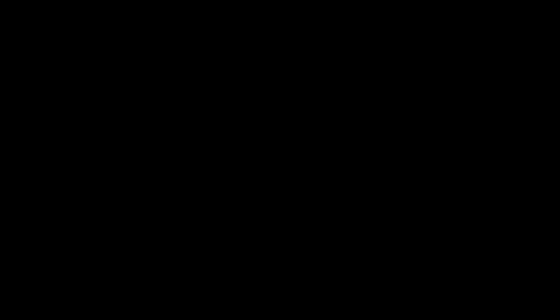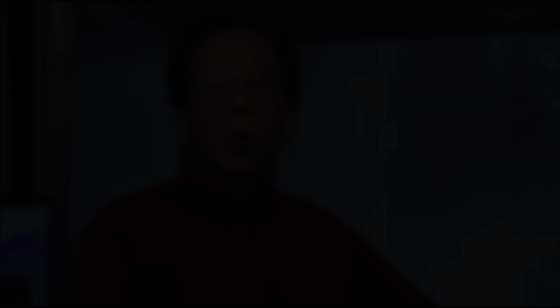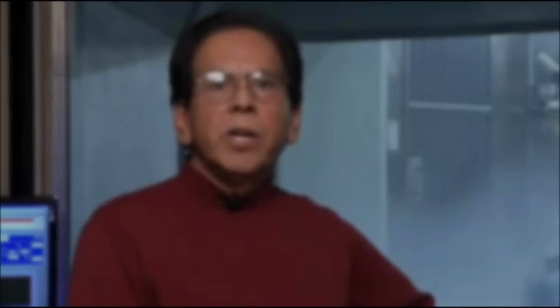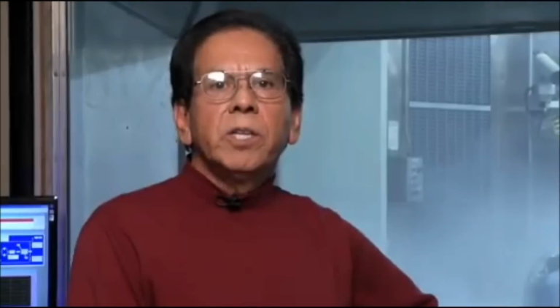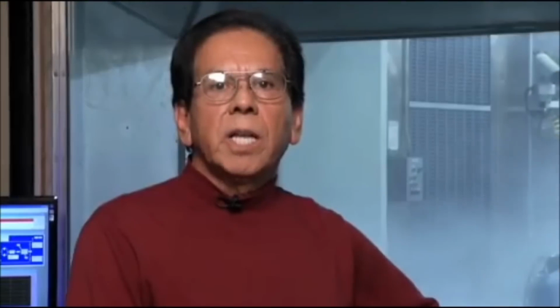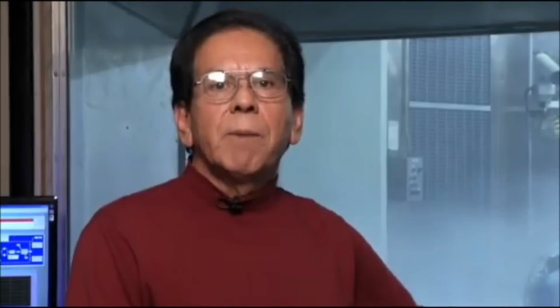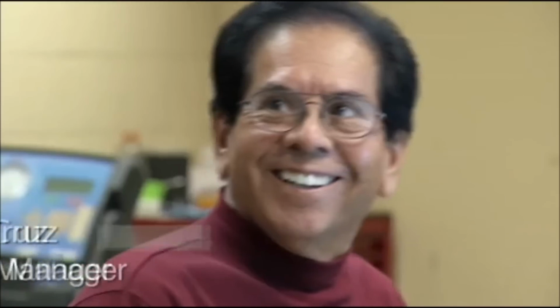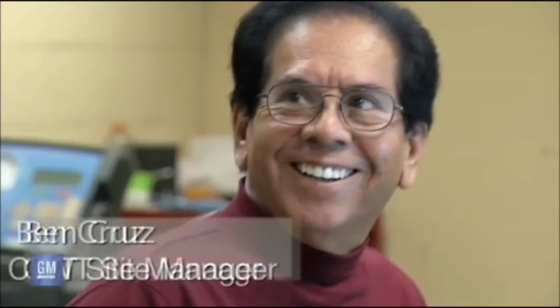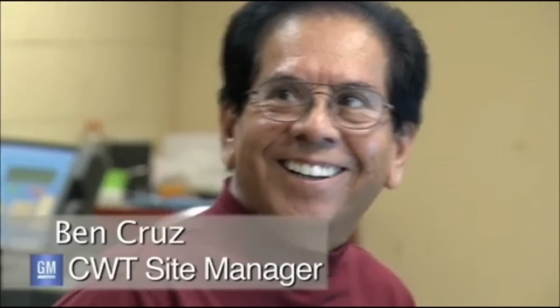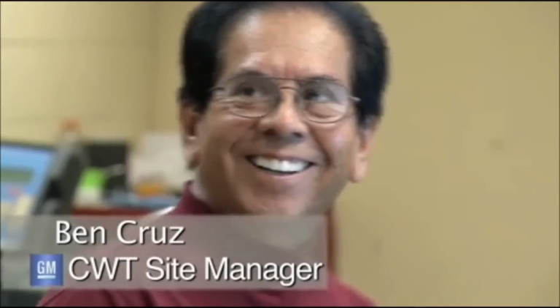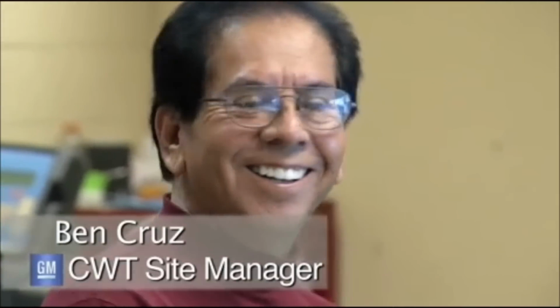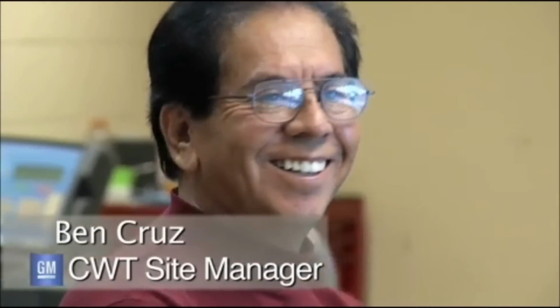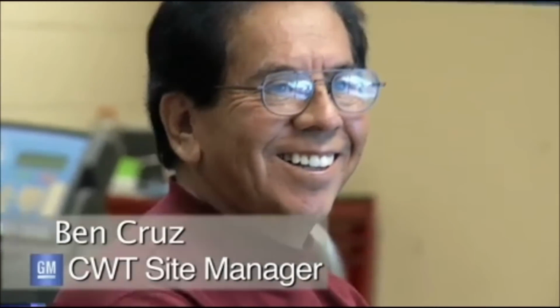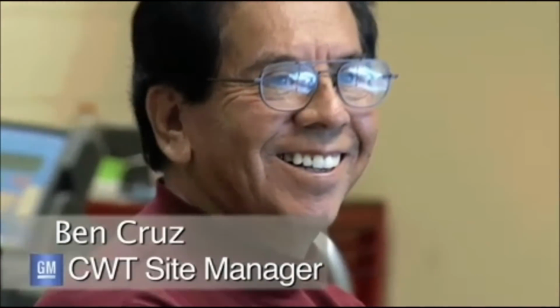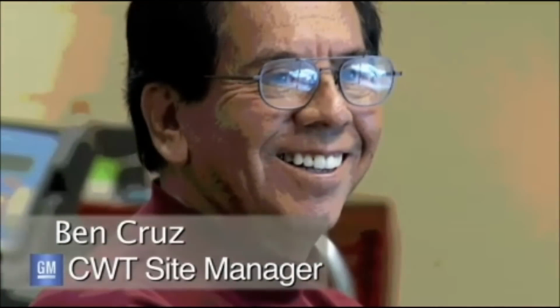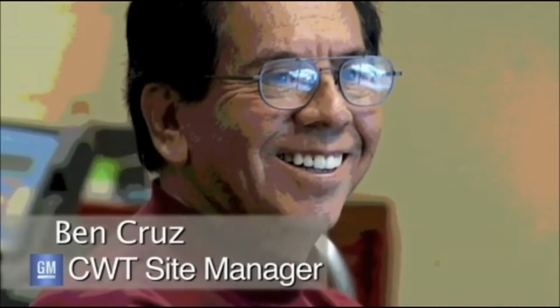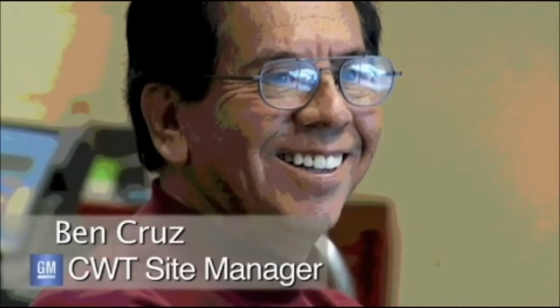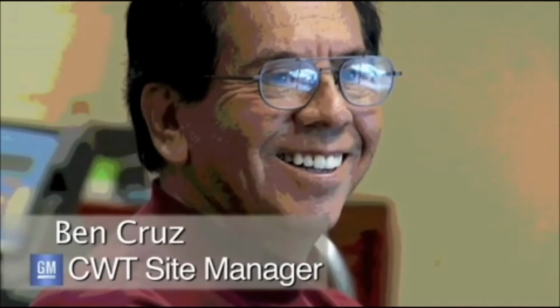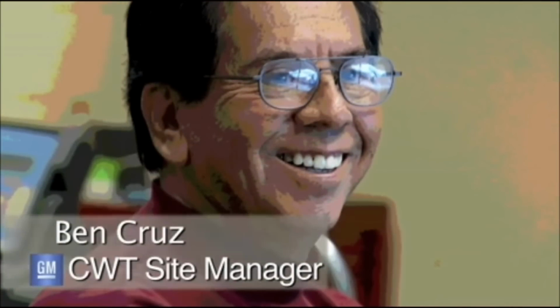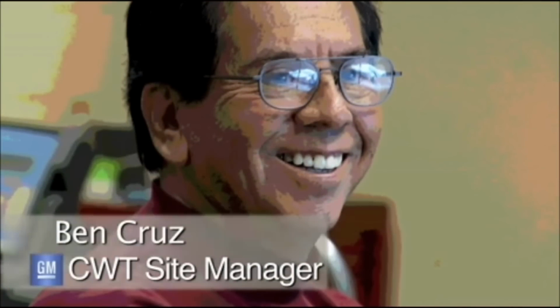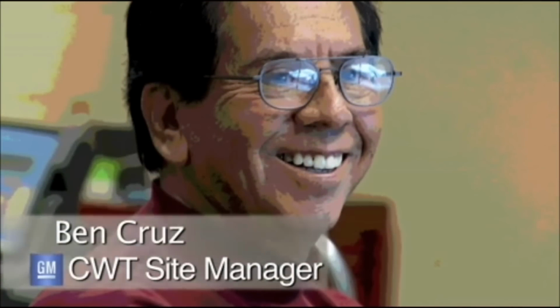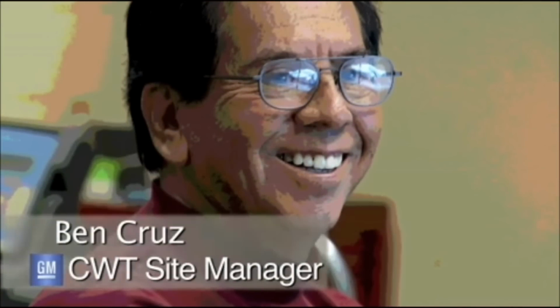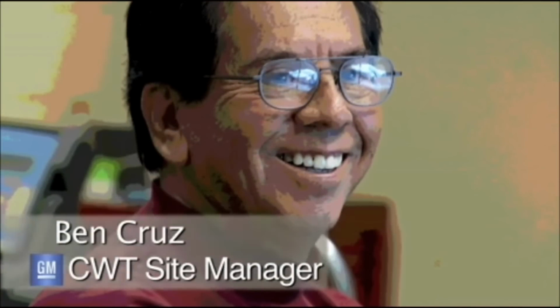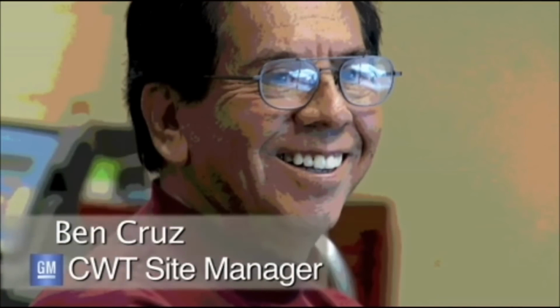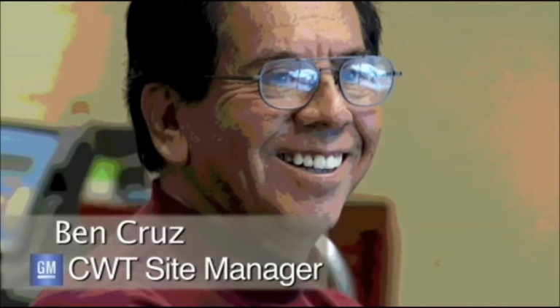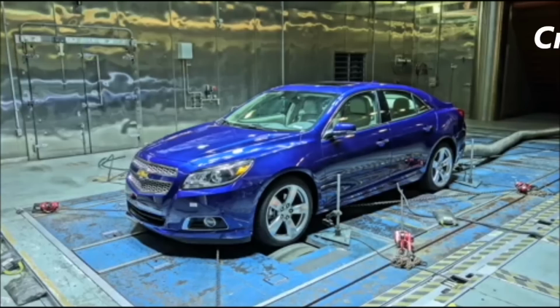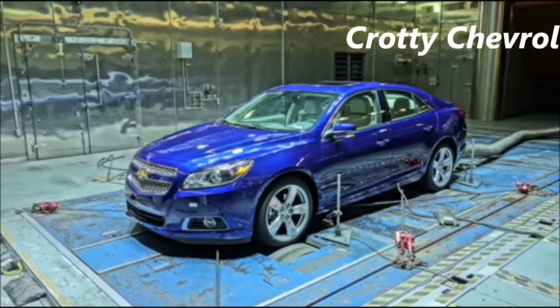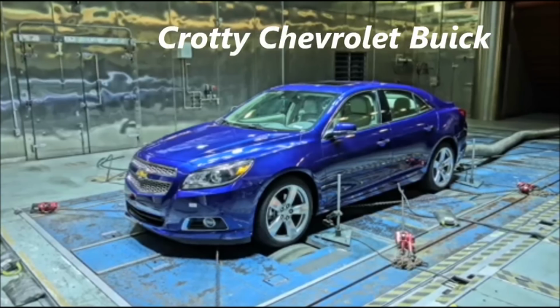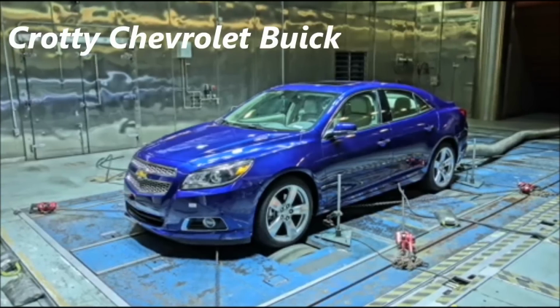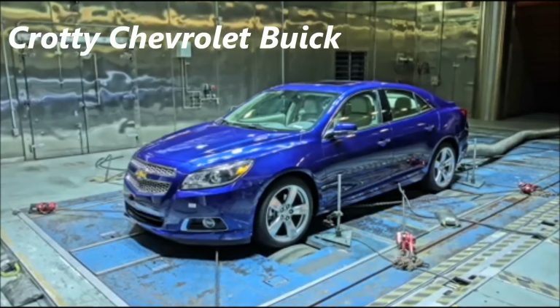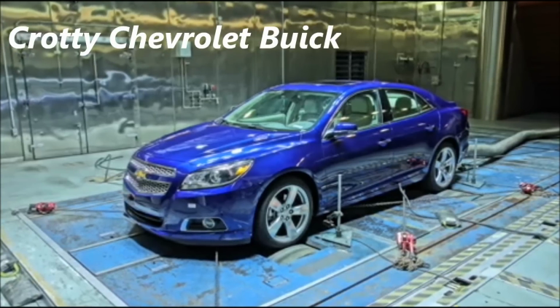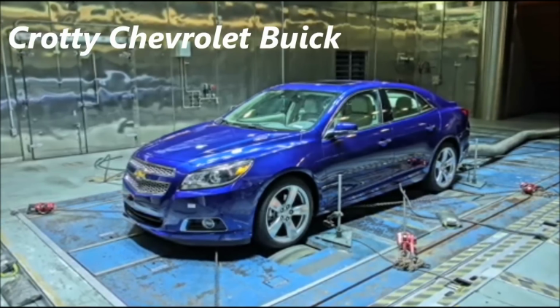We're here at the Climatic Wind Tunnel in Warren, Michigan, where we're testing the all-new Chevrolet Malibu Turbo.